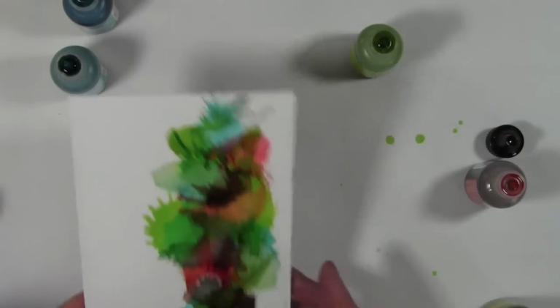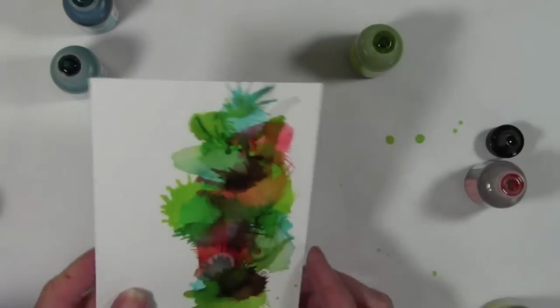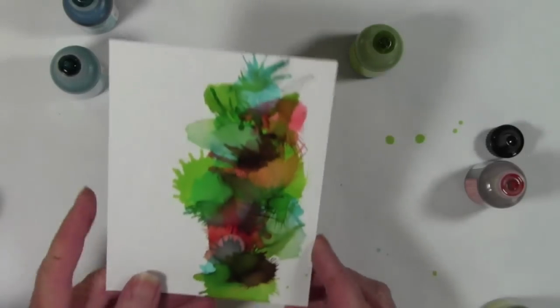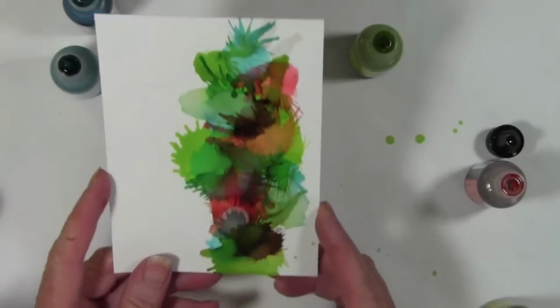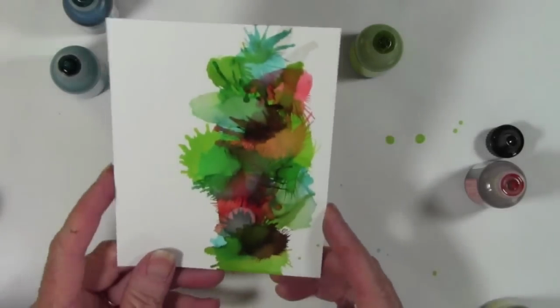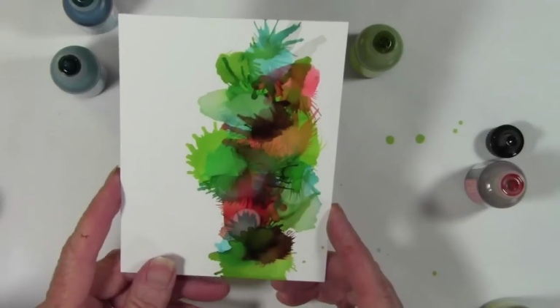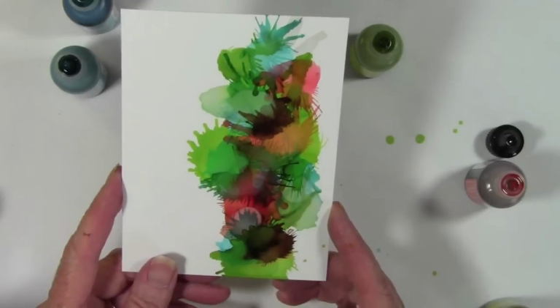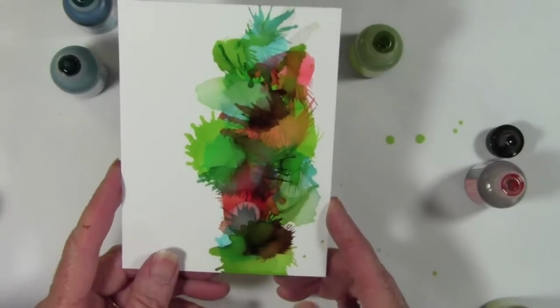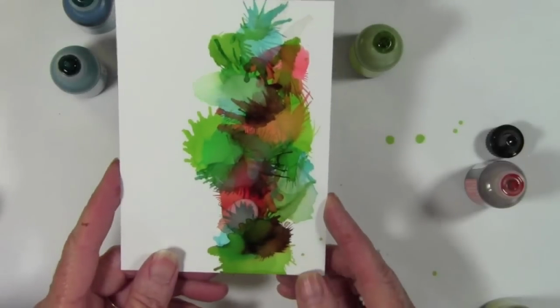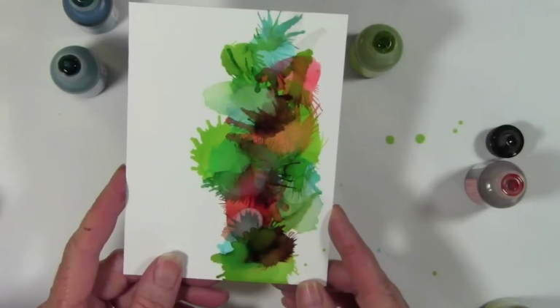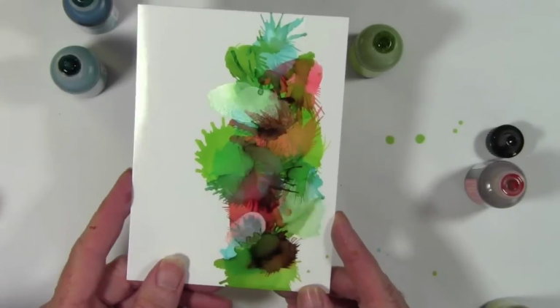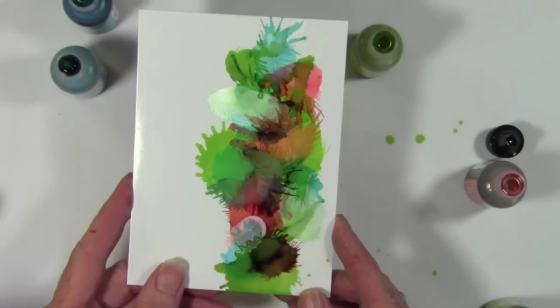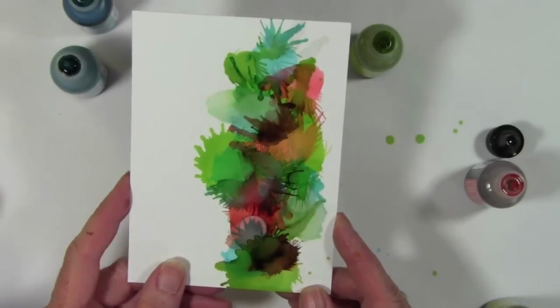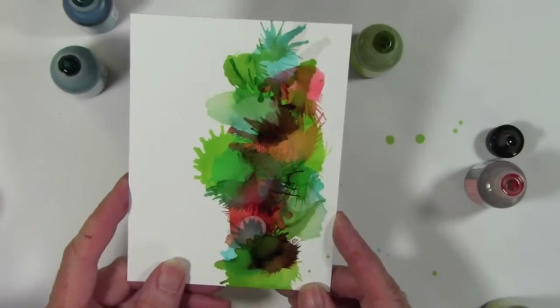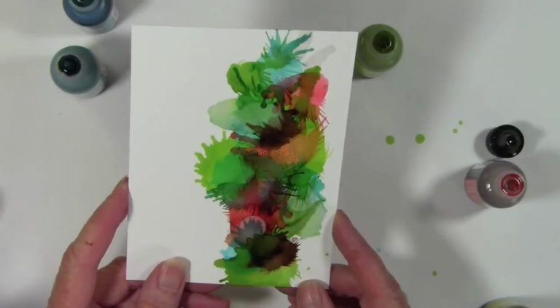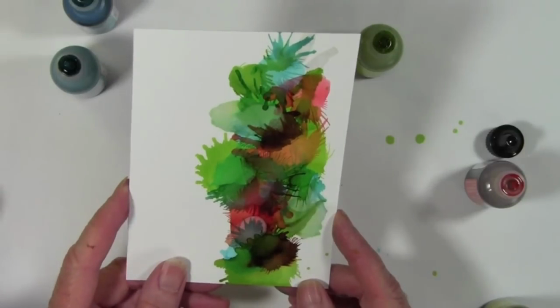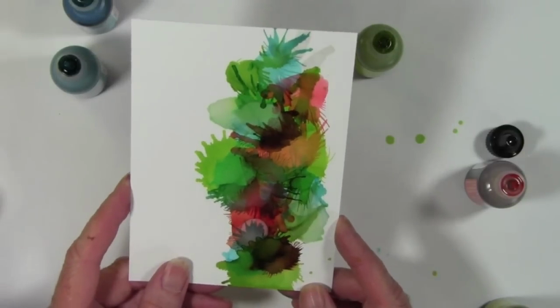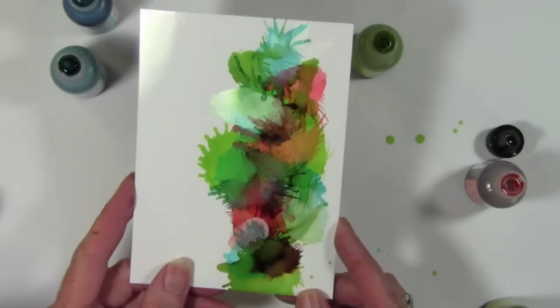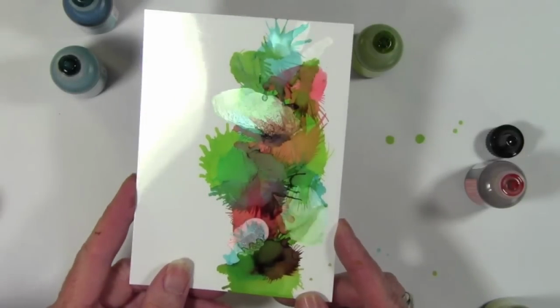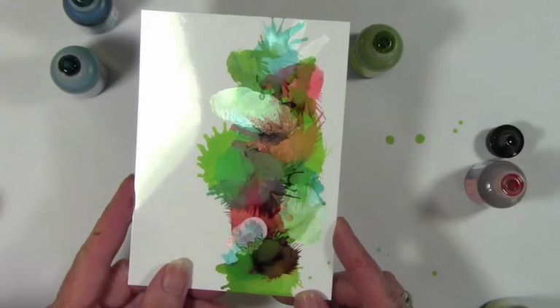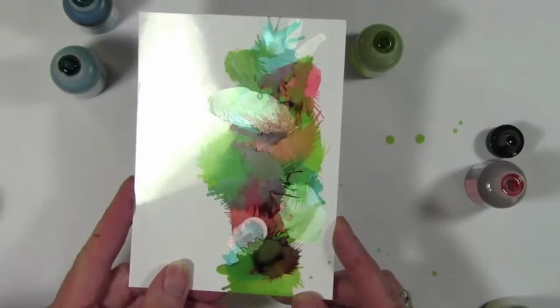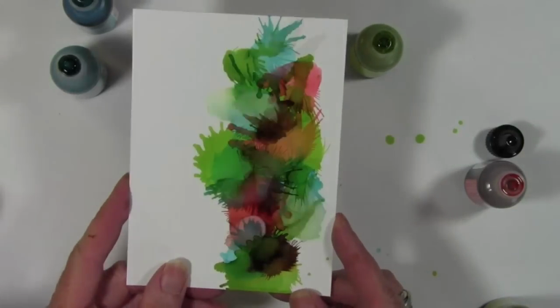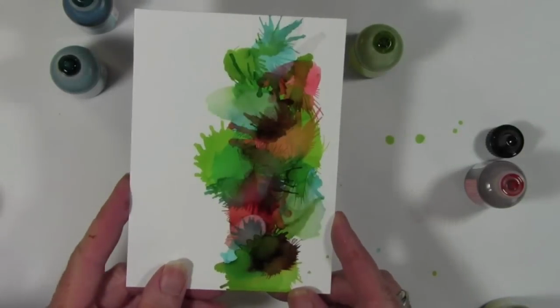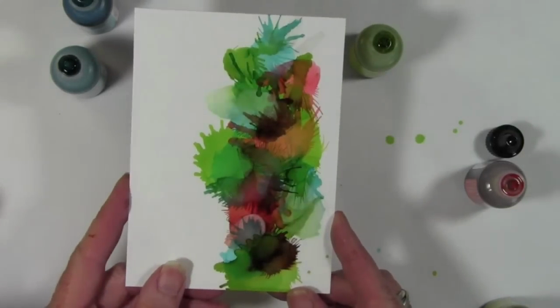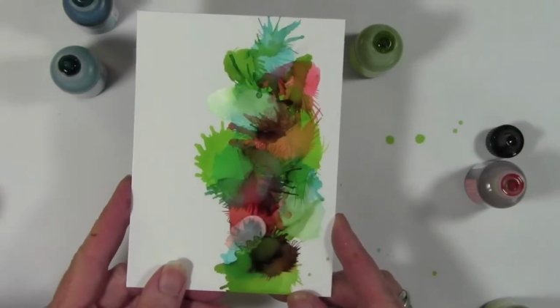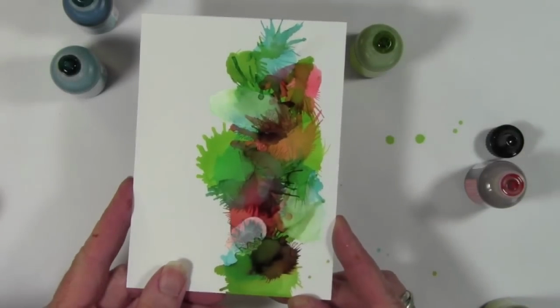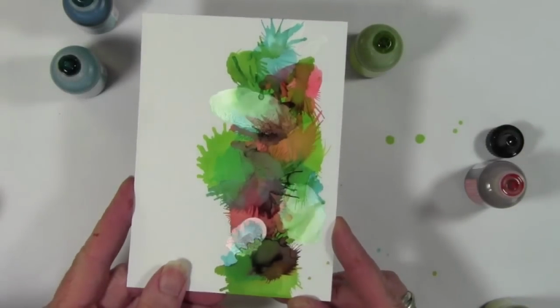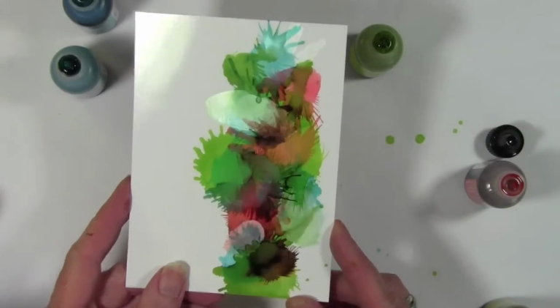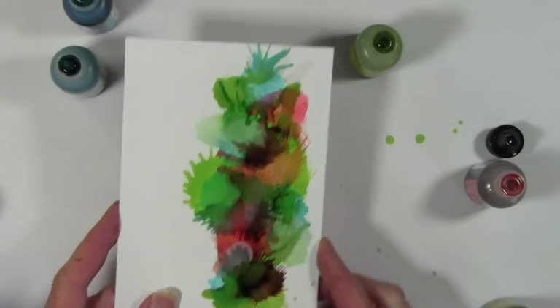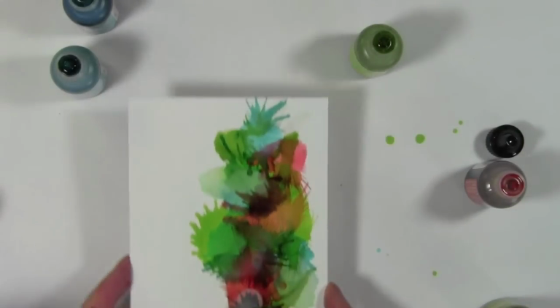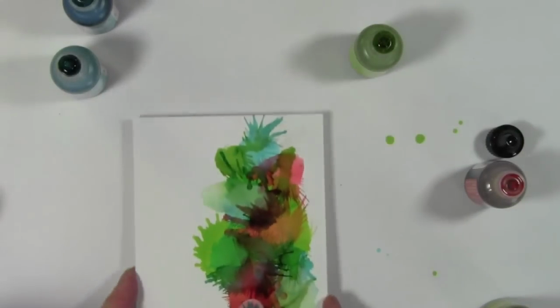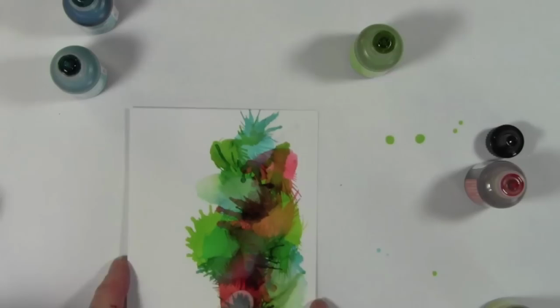I'll go ahead and lift this up so you can see, and also that pearl mixative gives it such a nice shine.